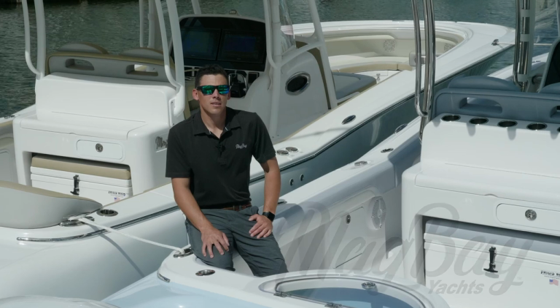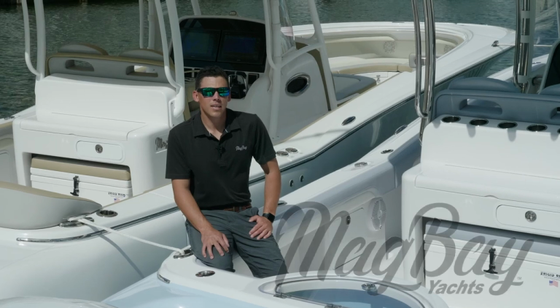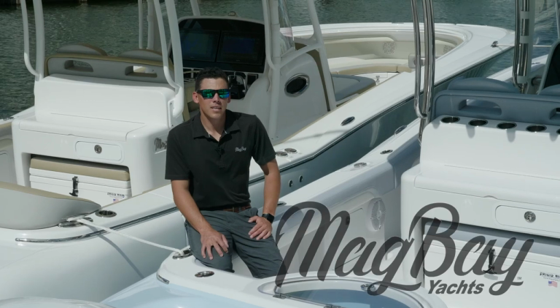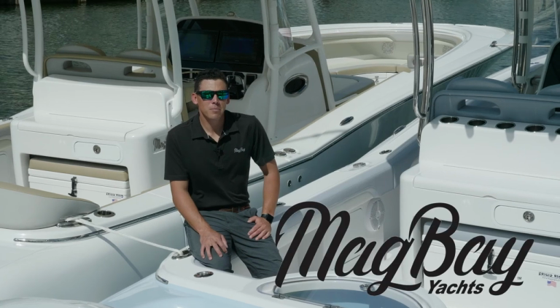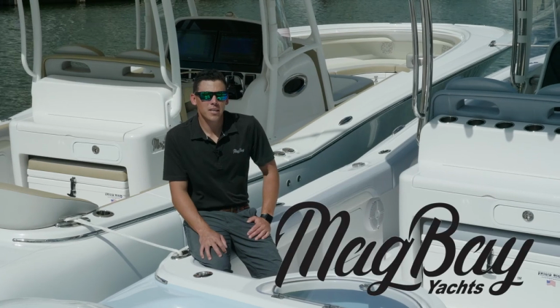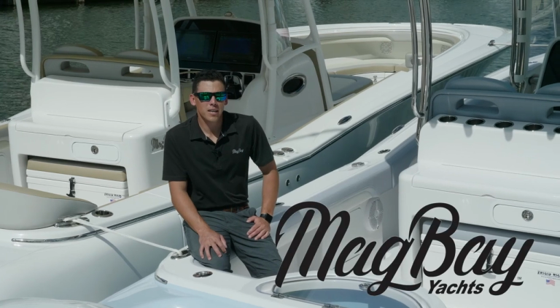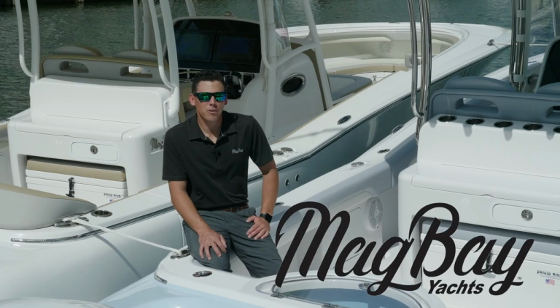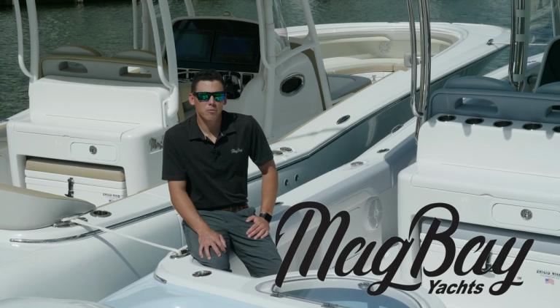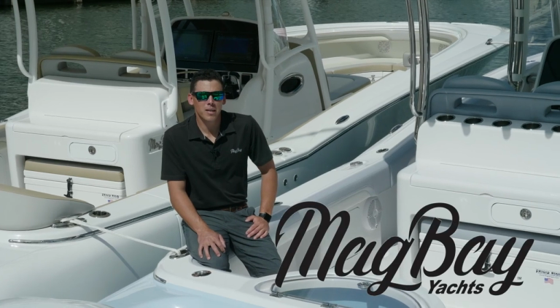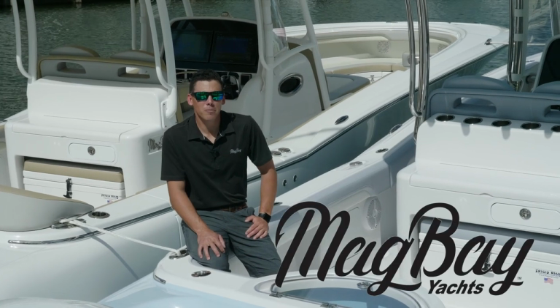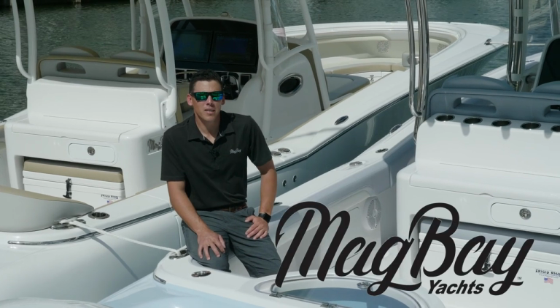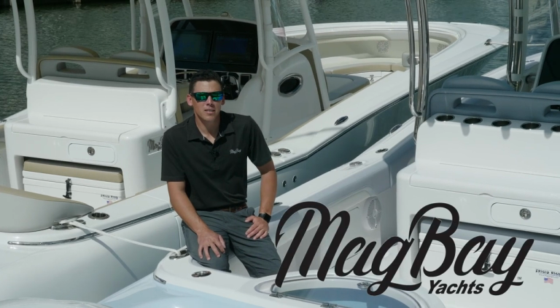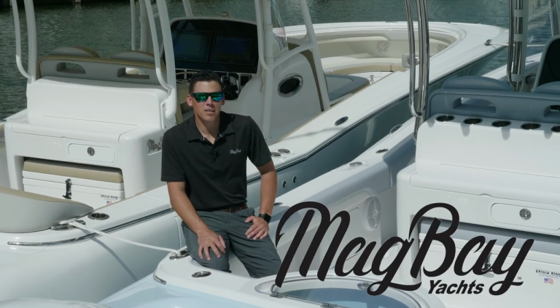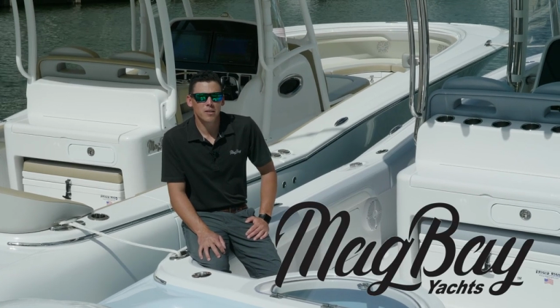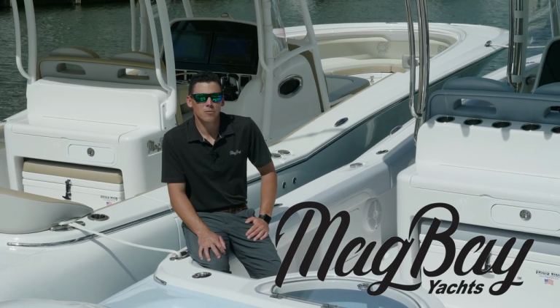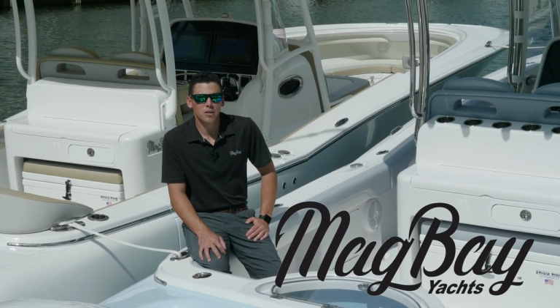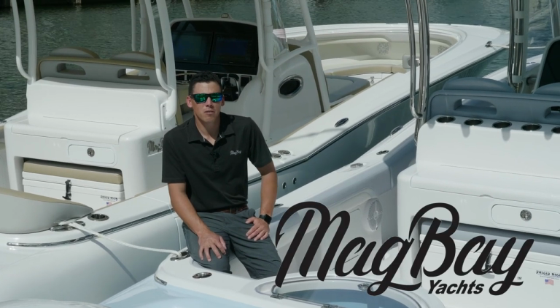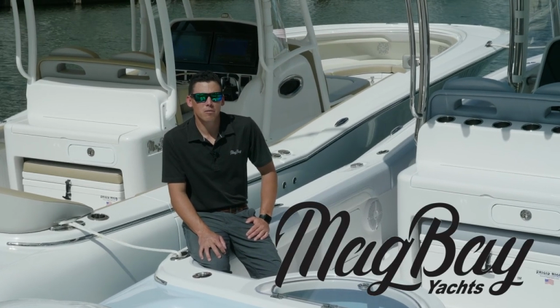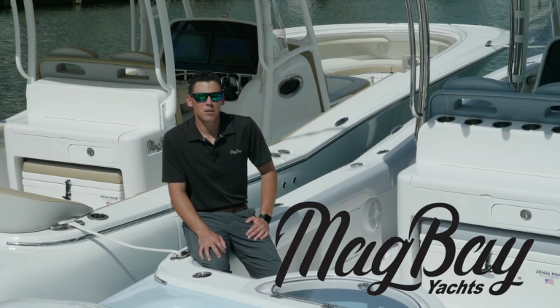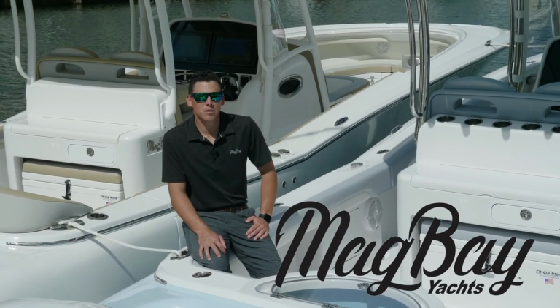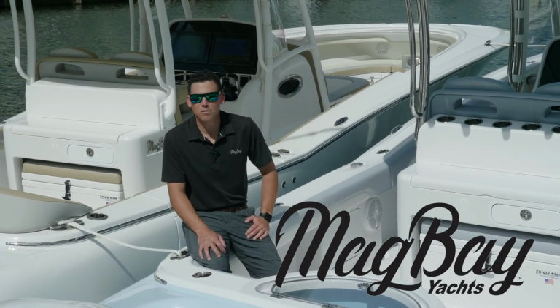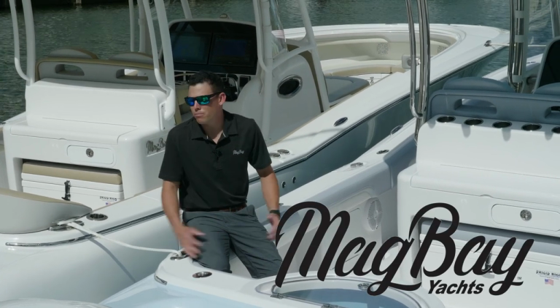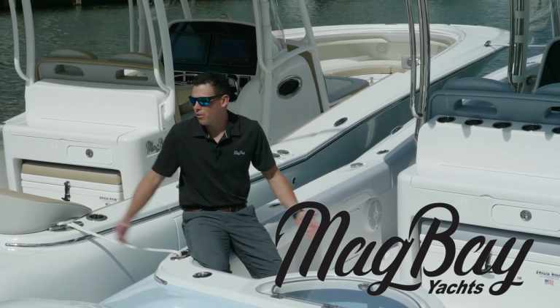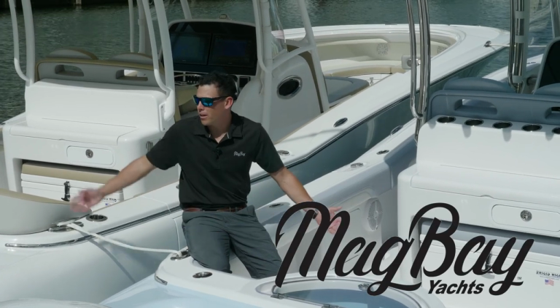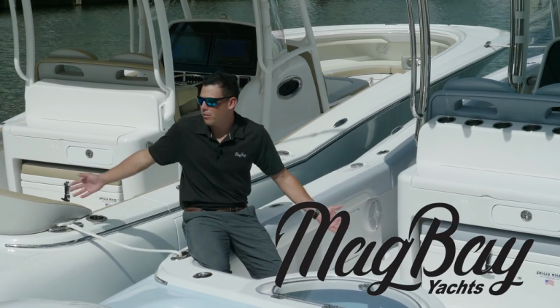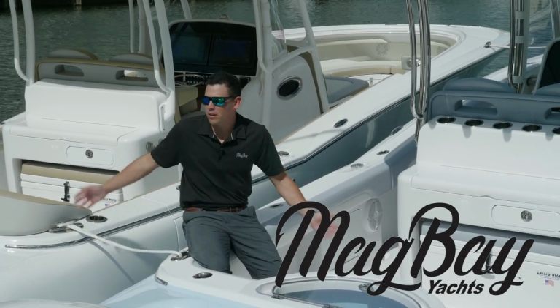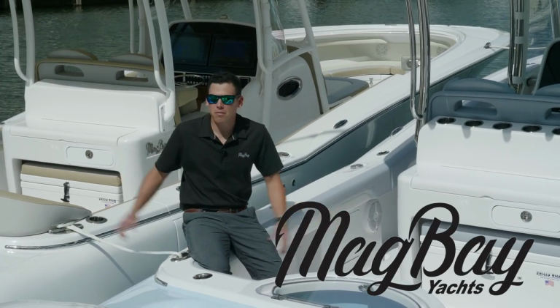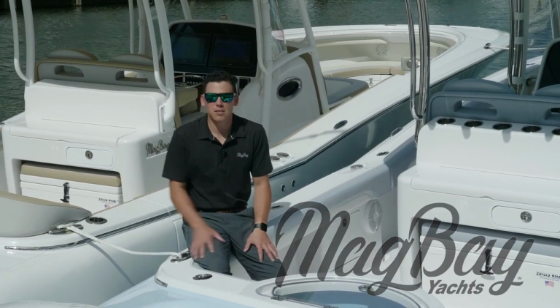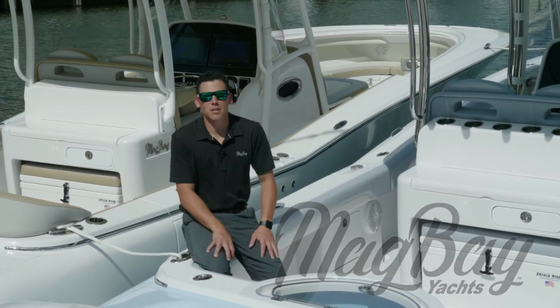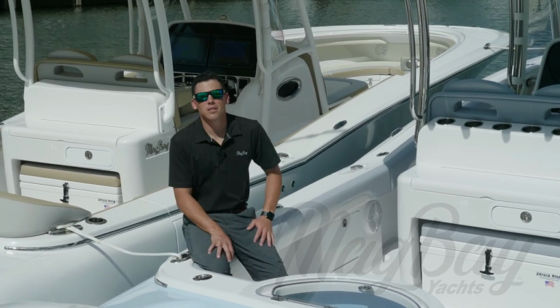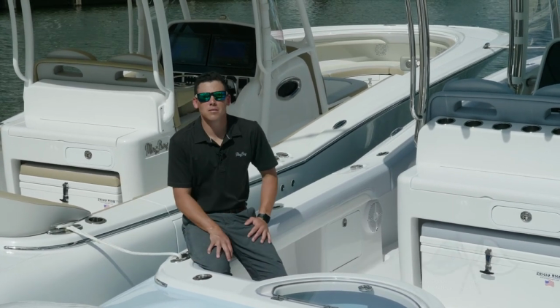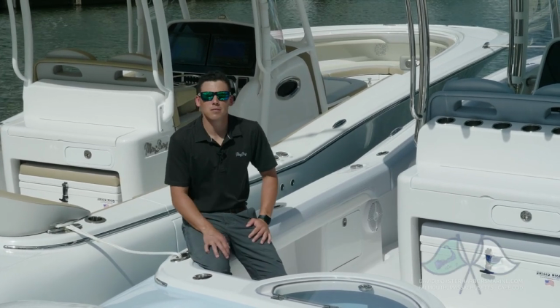Hi, I'm Barrett Howarth with Mag Bay Yachts, and I'm here to walk you through our two brand new 33 center consoles.